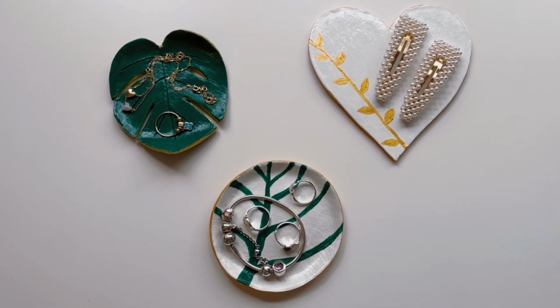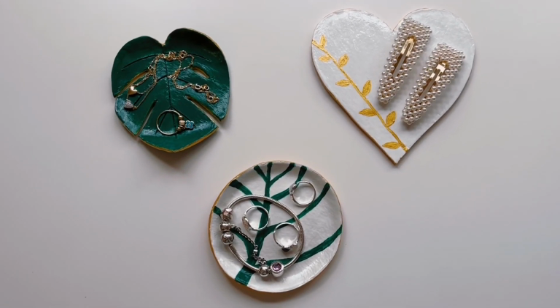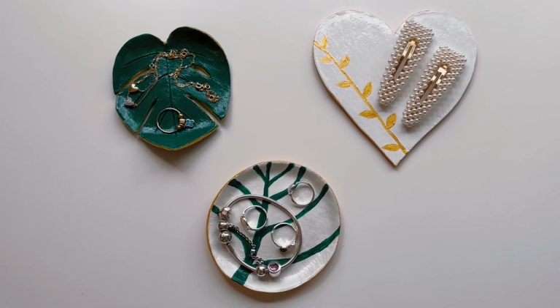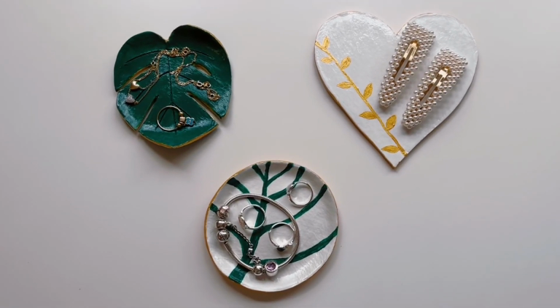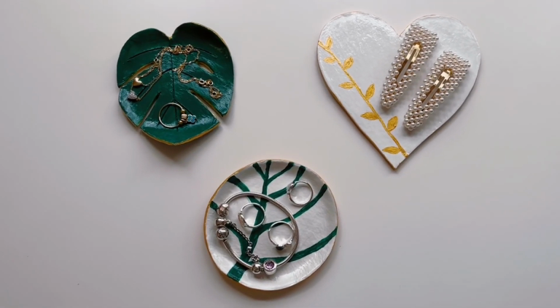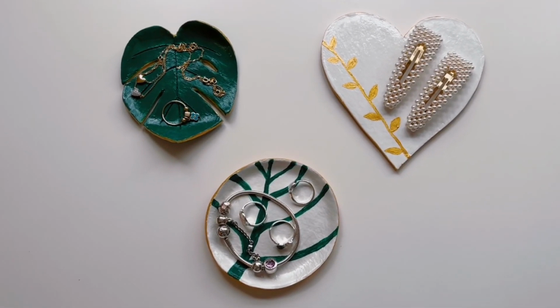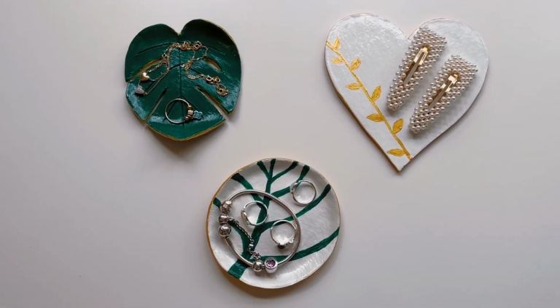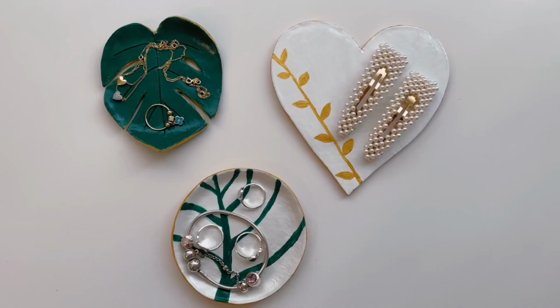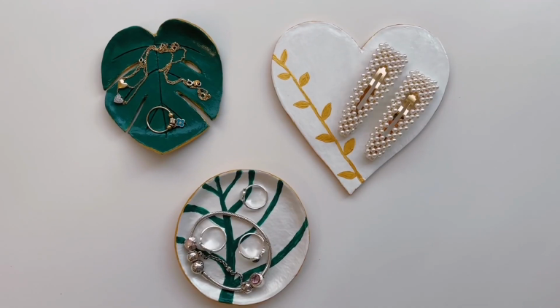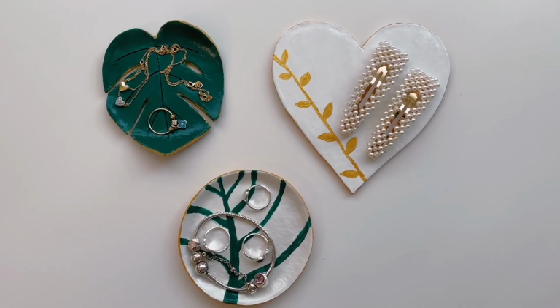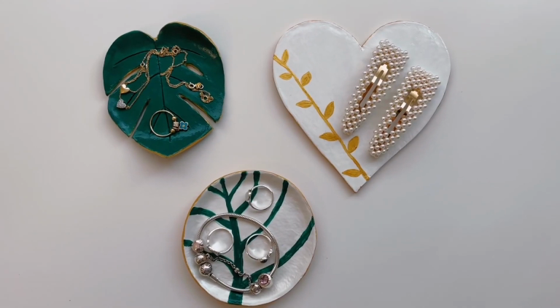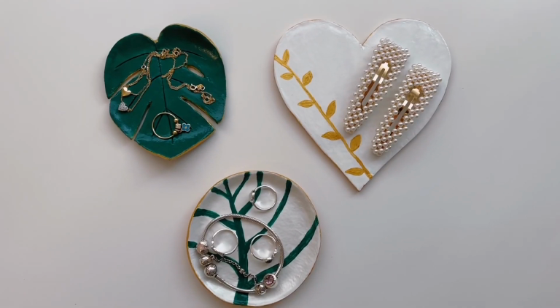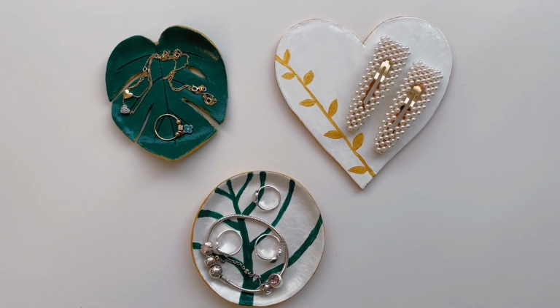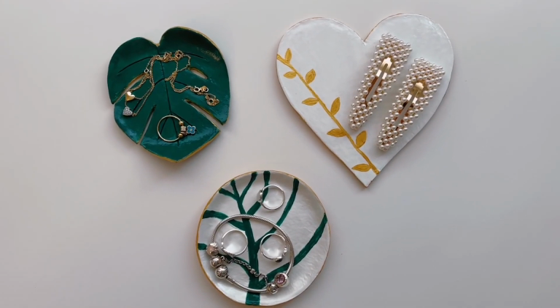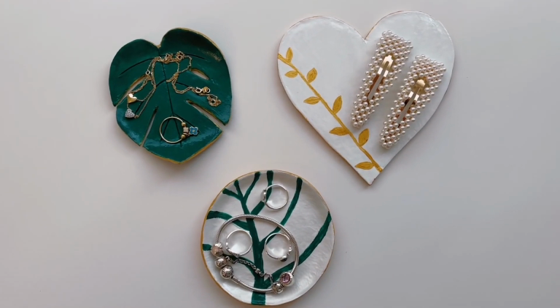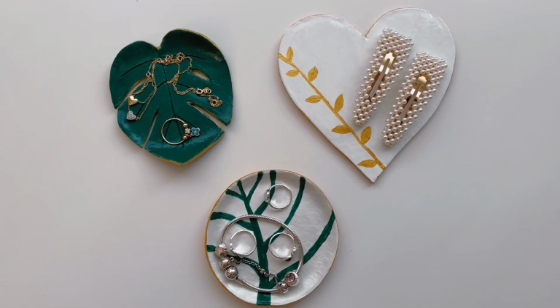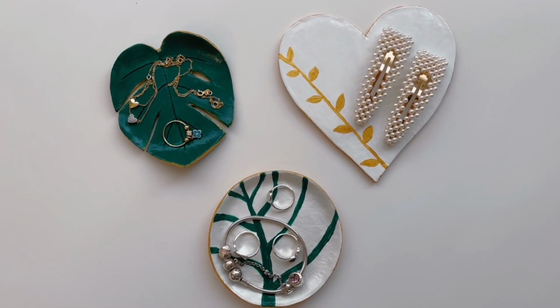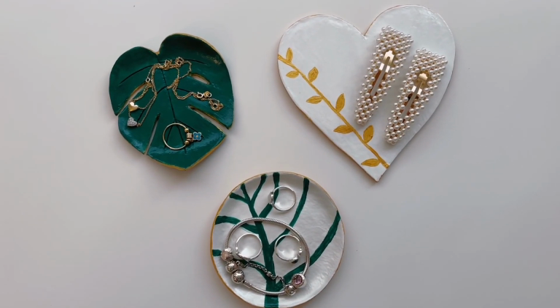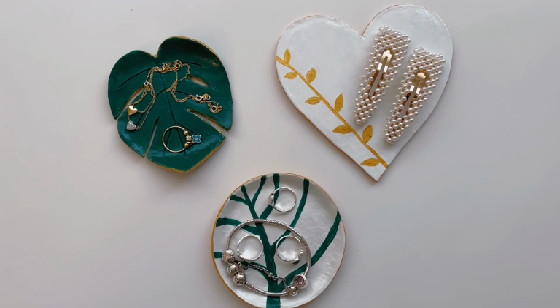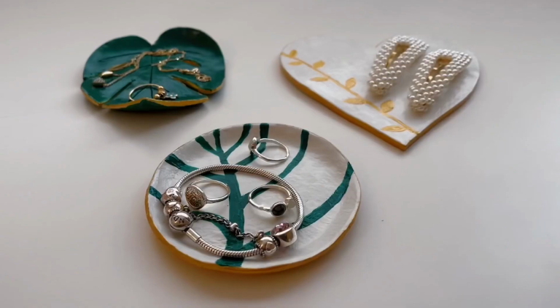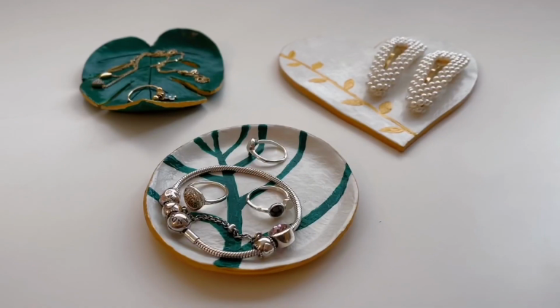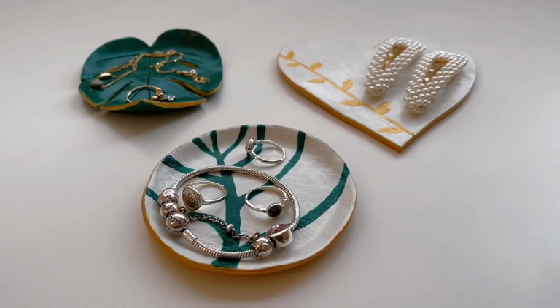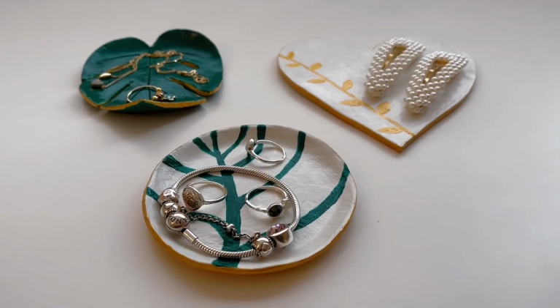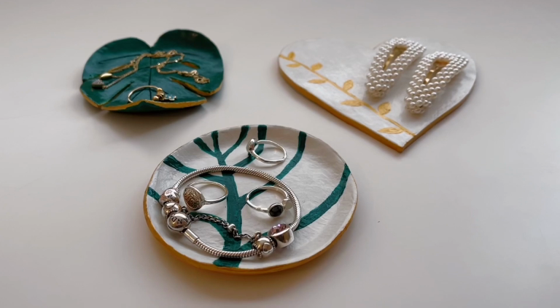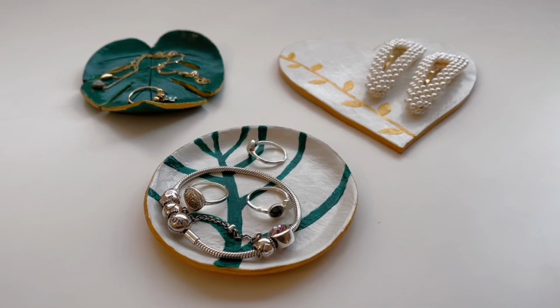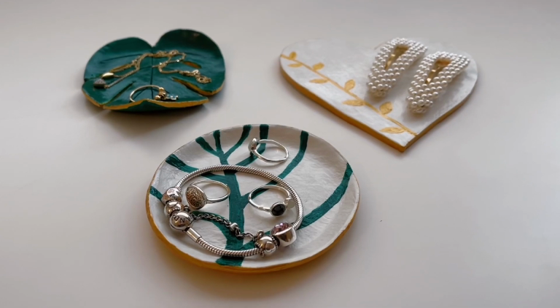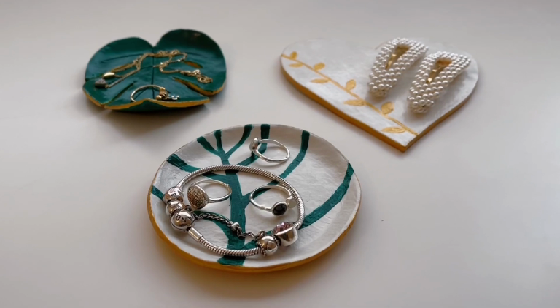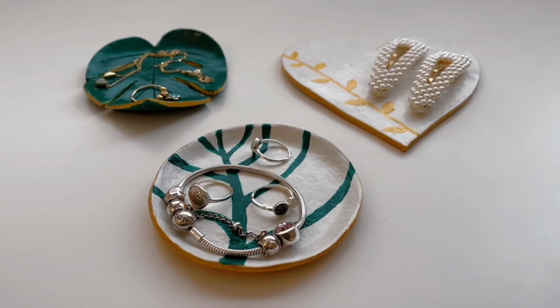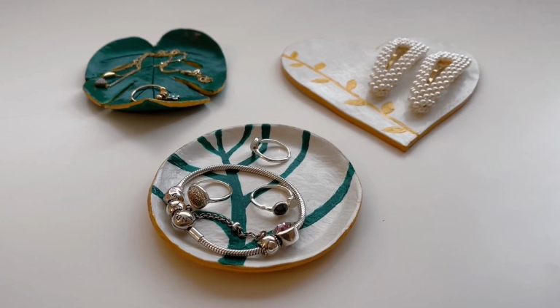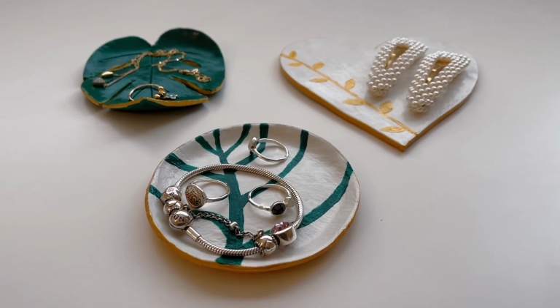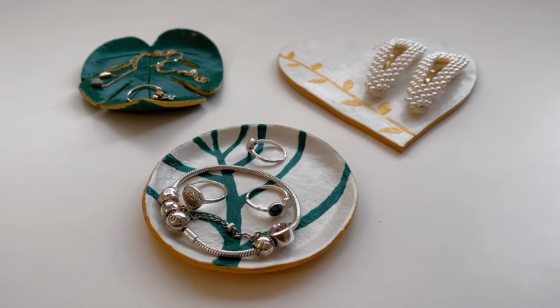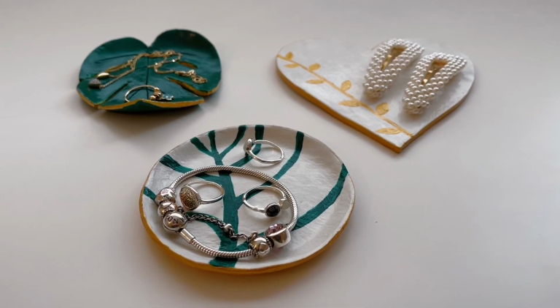Hello everyone! In this video I want to show you how I made these air dry clay jewelry trays.